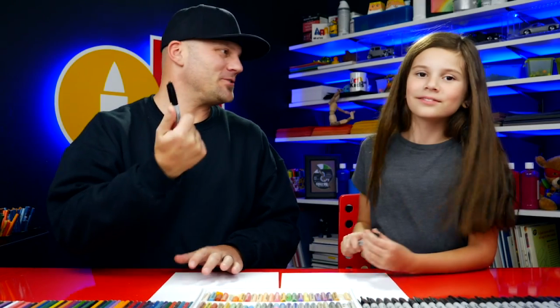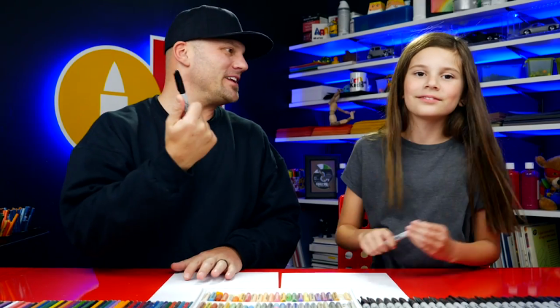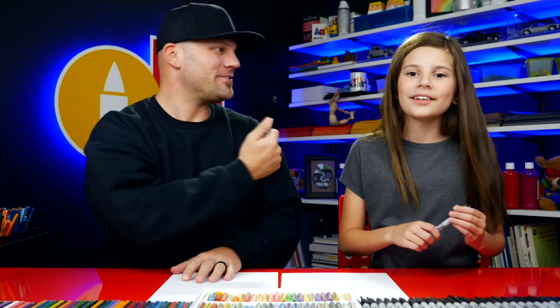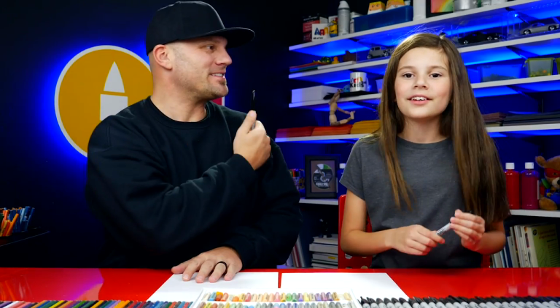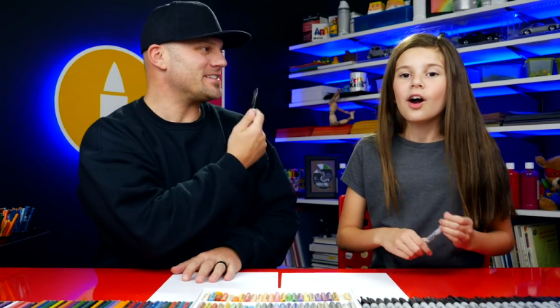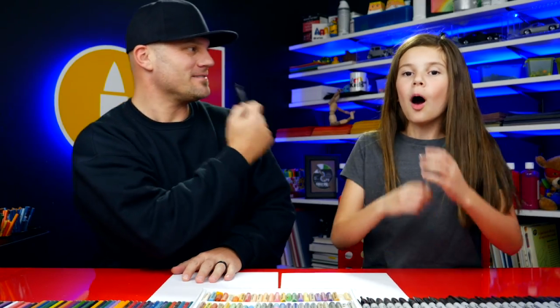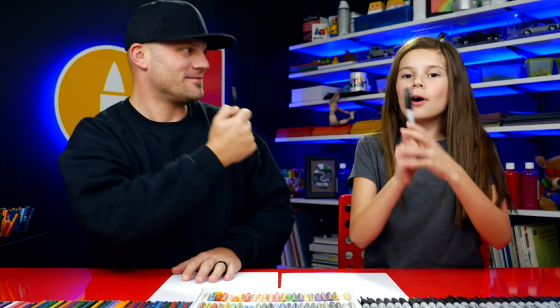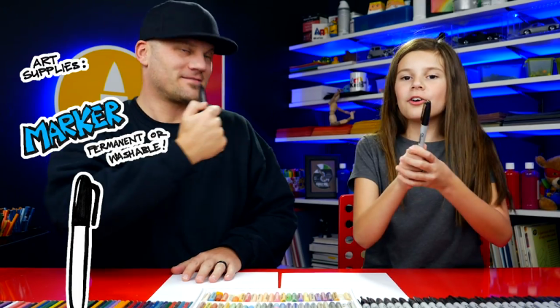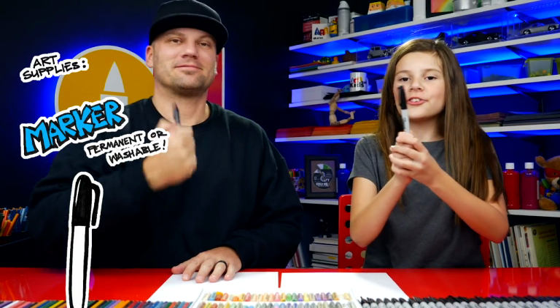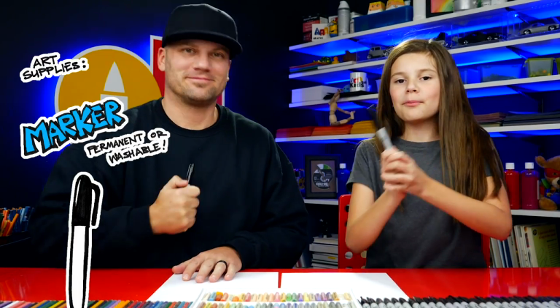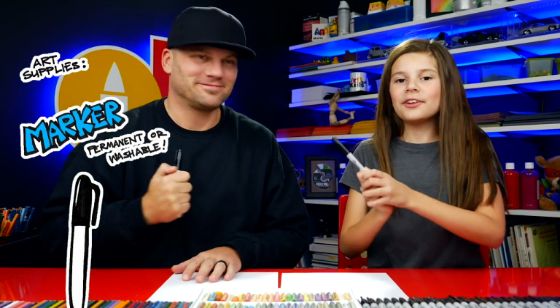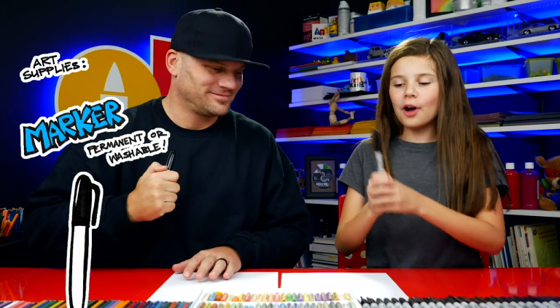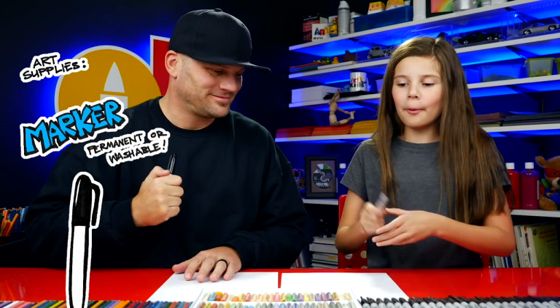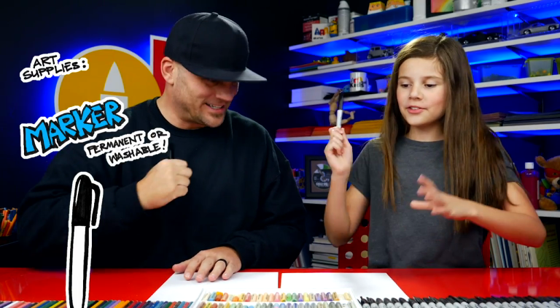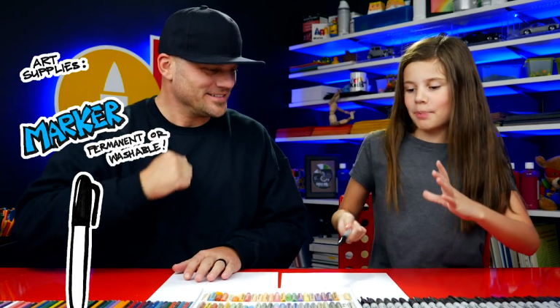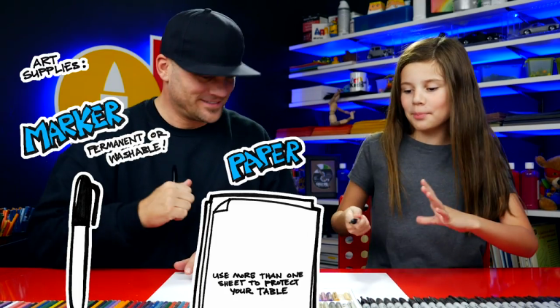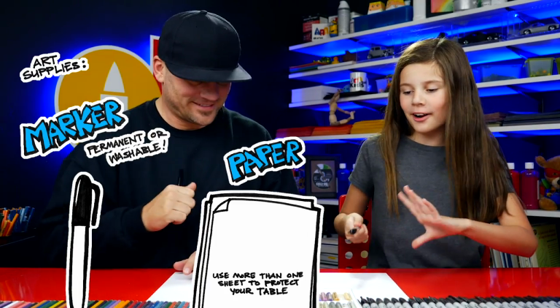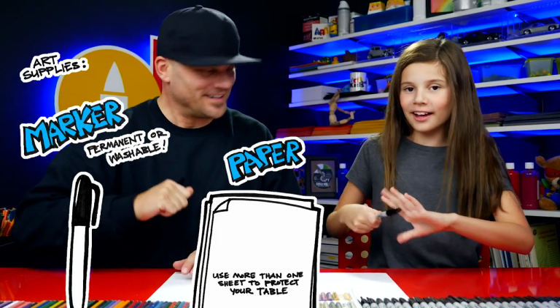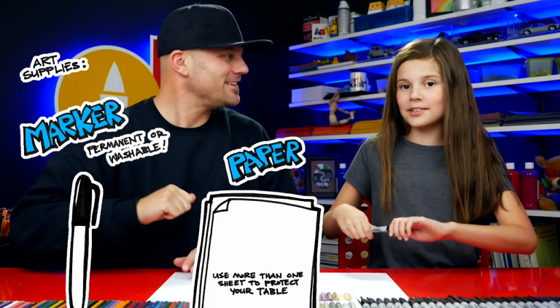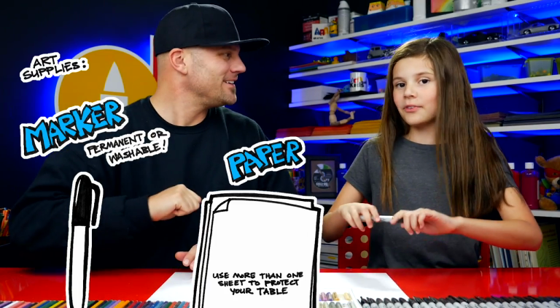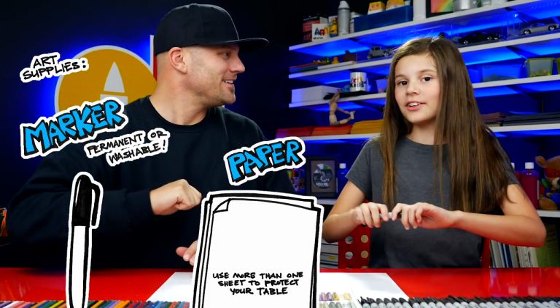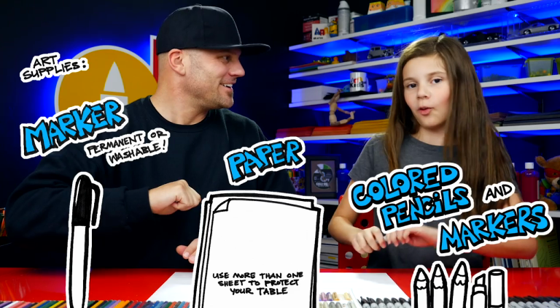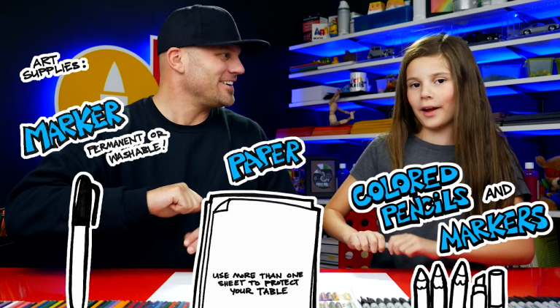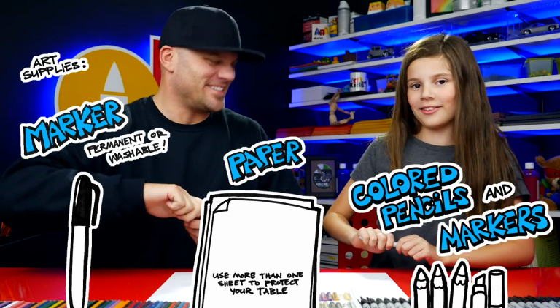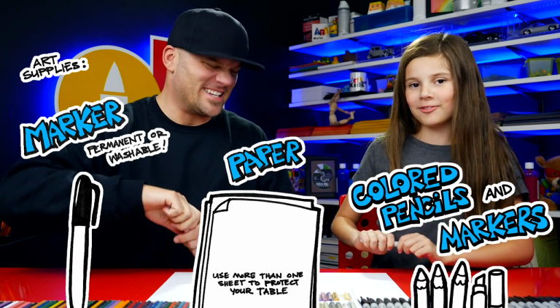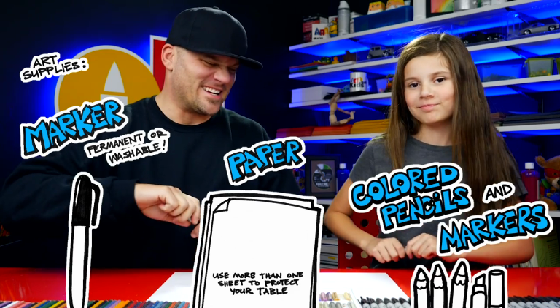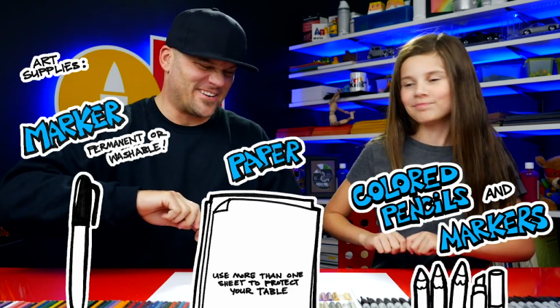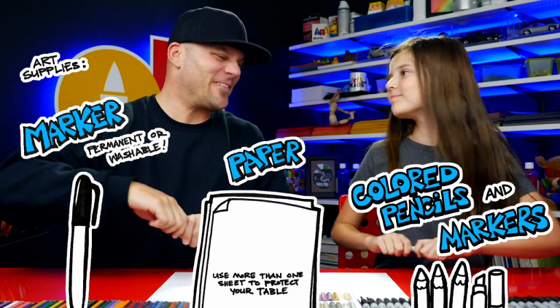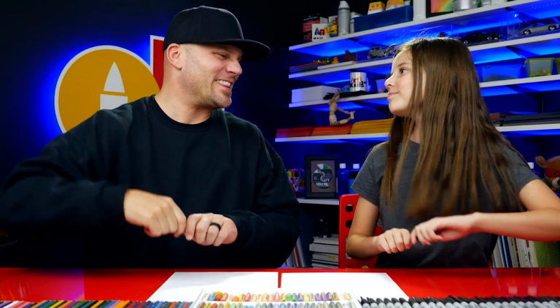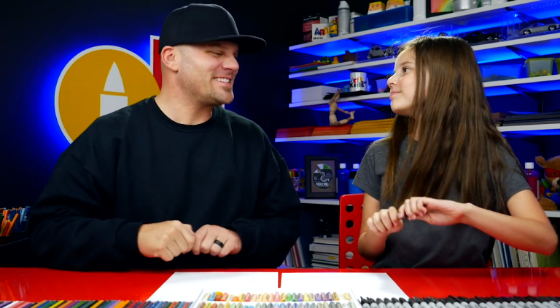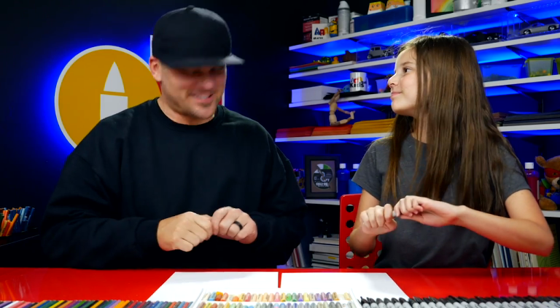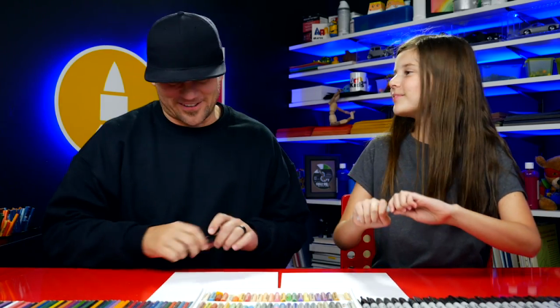What do you need for this lesson? A marker or something to draw with, some paper and something to color with. Alright, let's start.